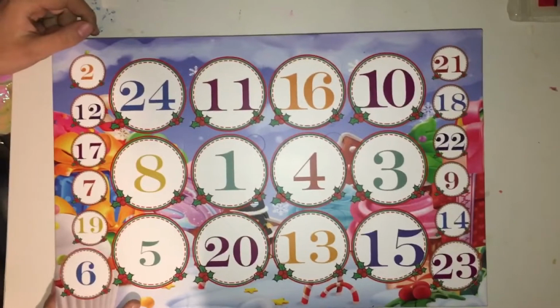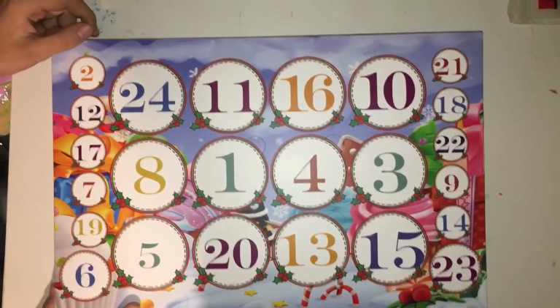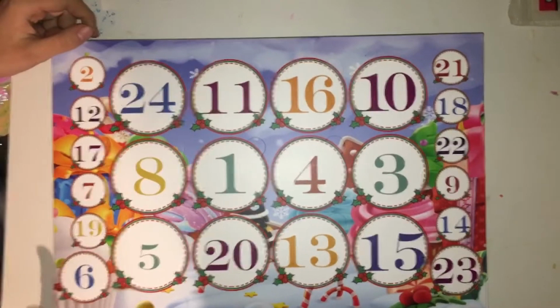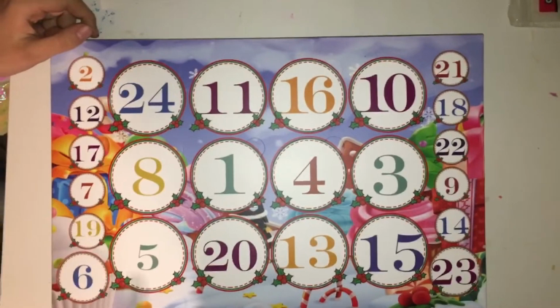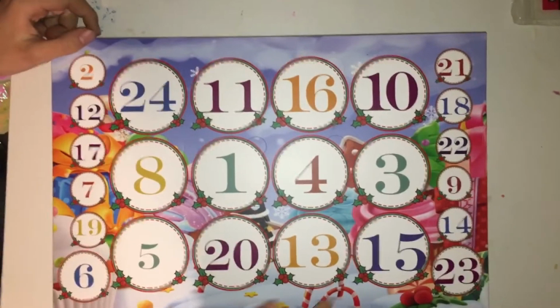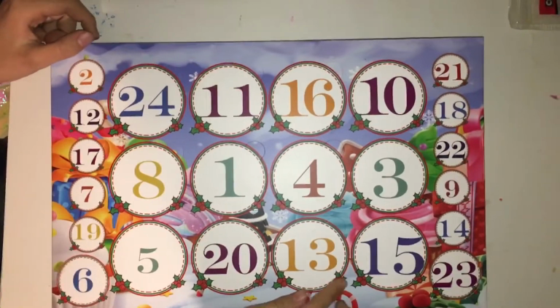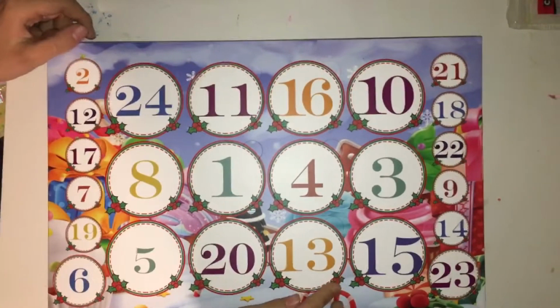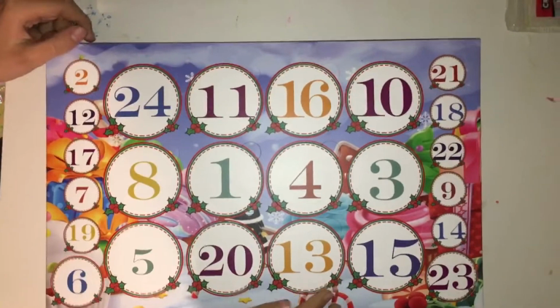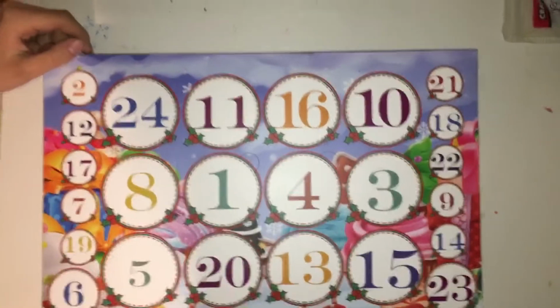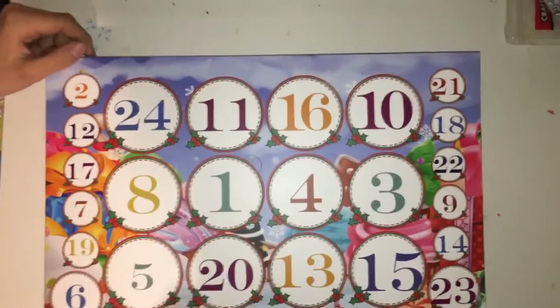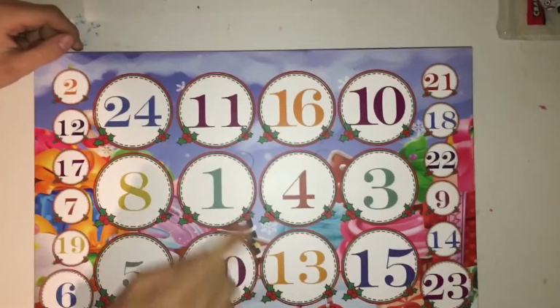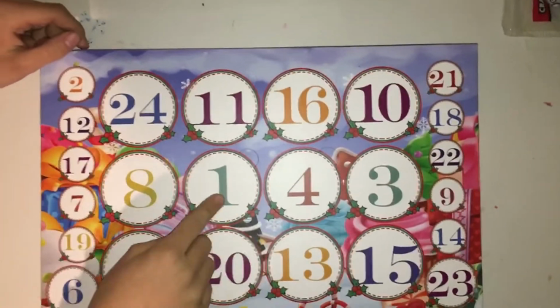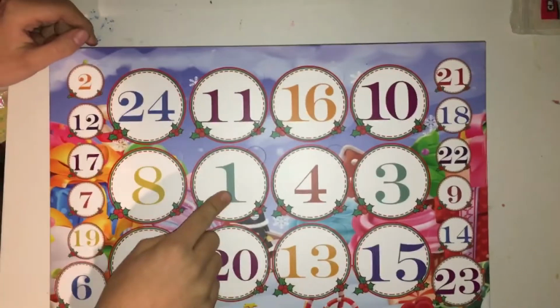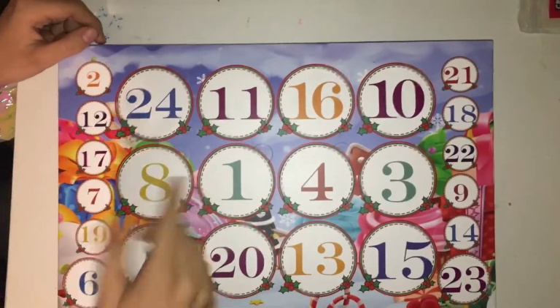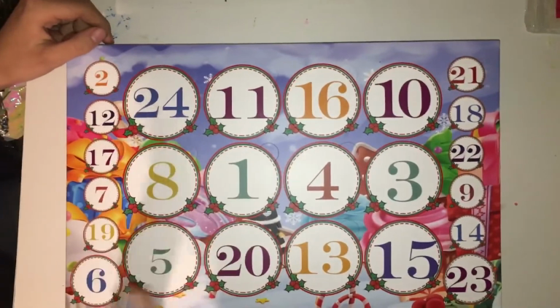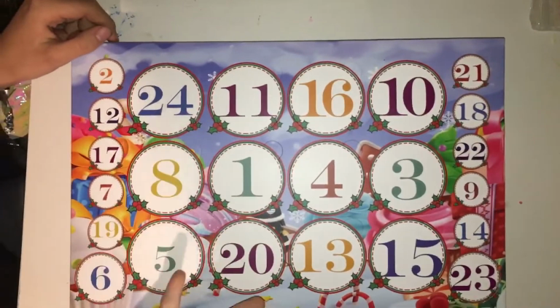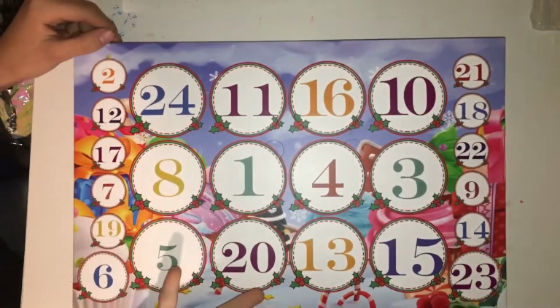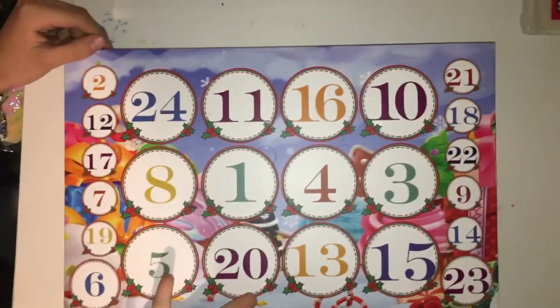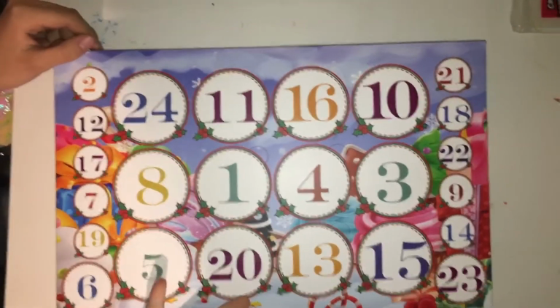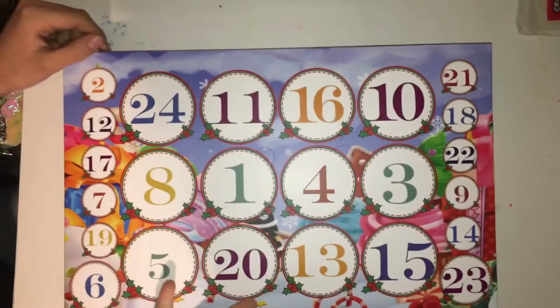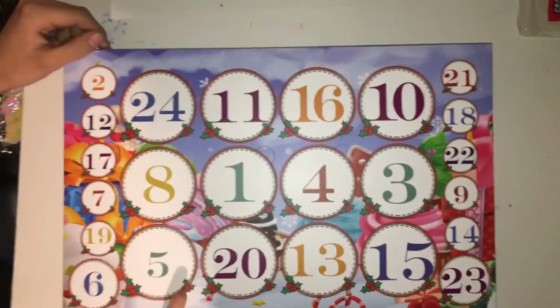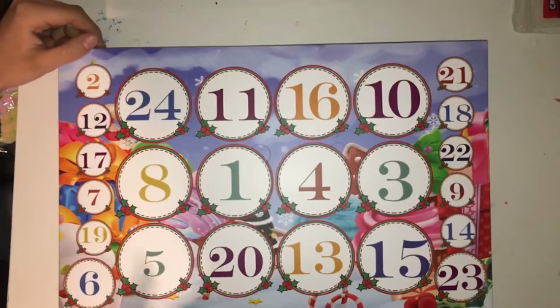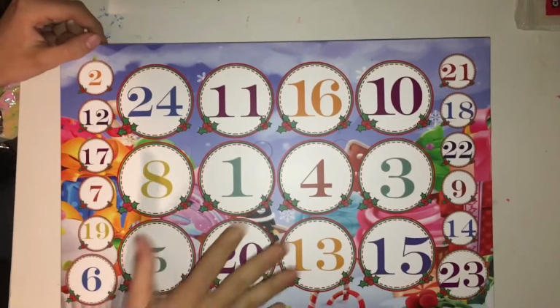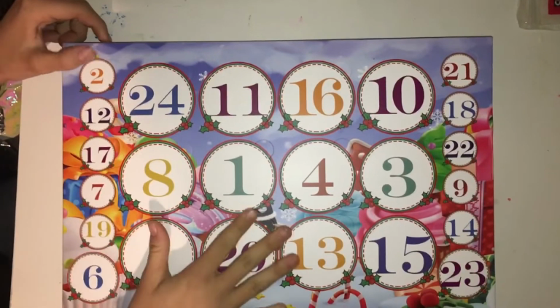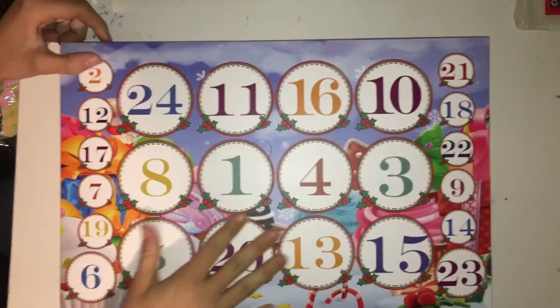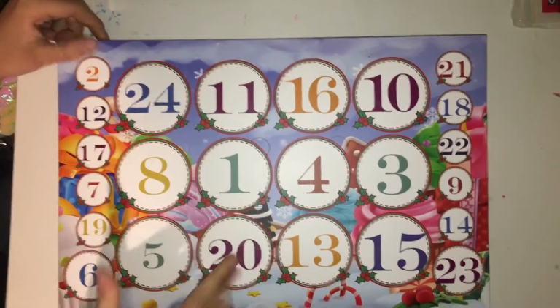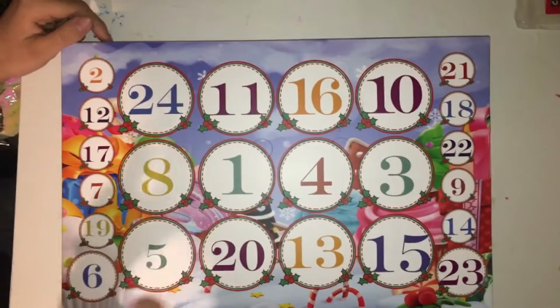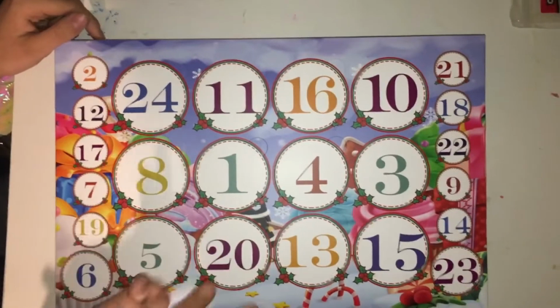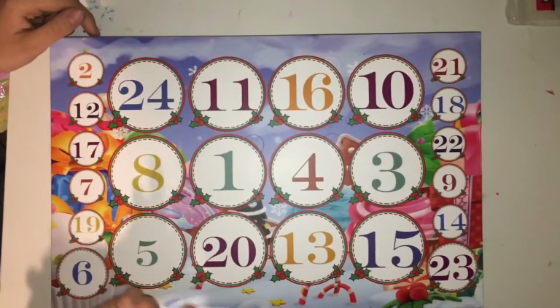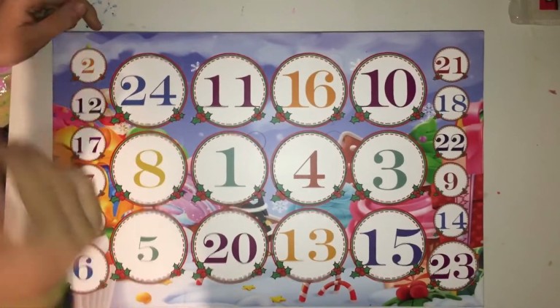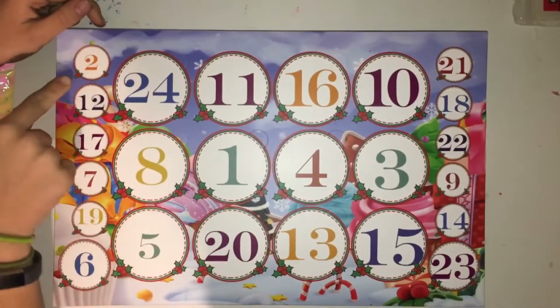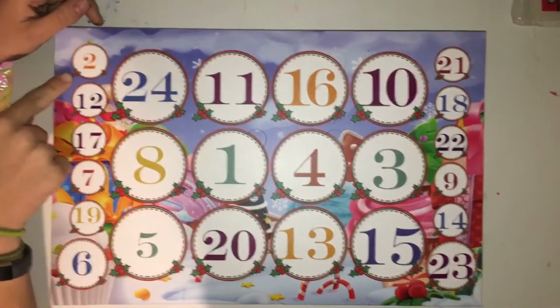That looks like this — for example day one, which we're going to be doing today, and then we'll make another video tomorrow for day two.